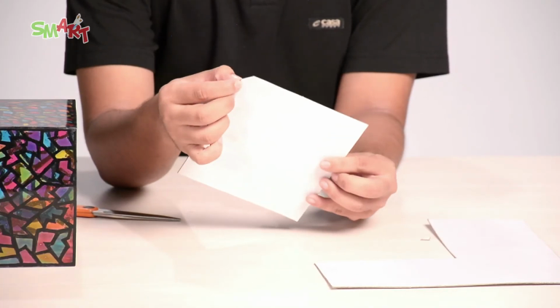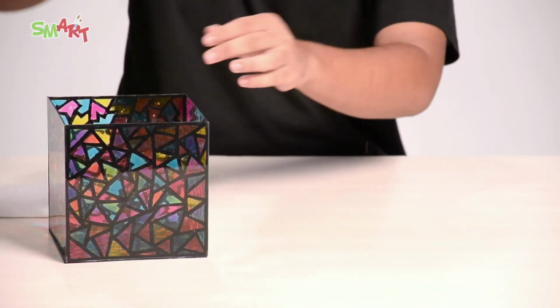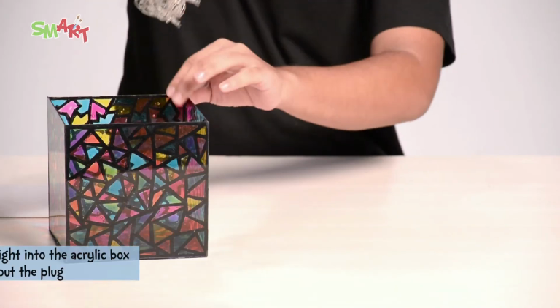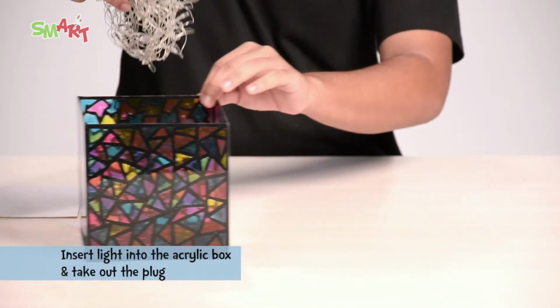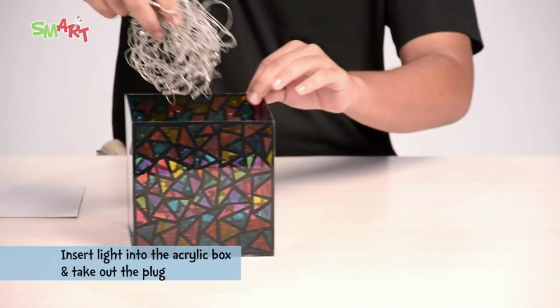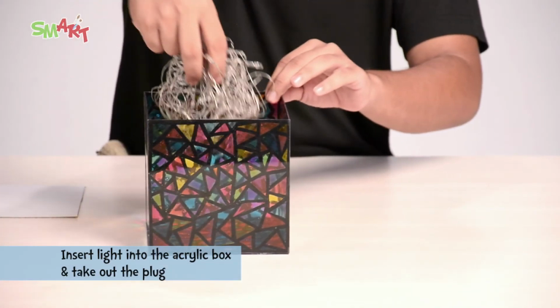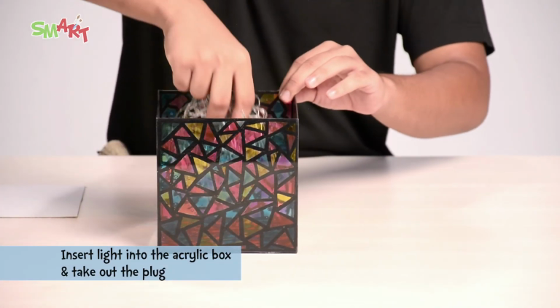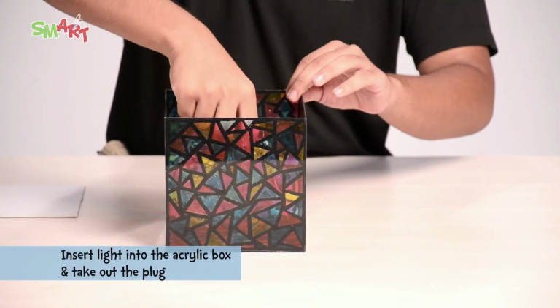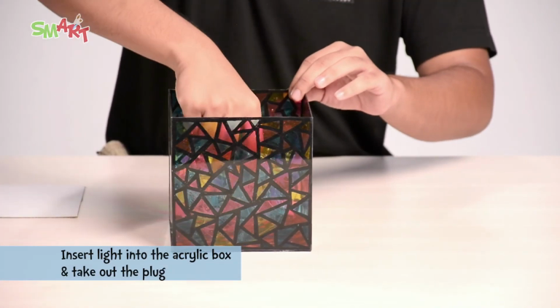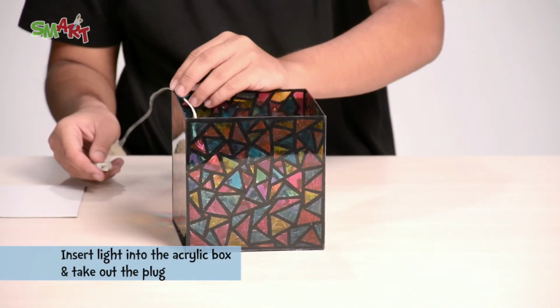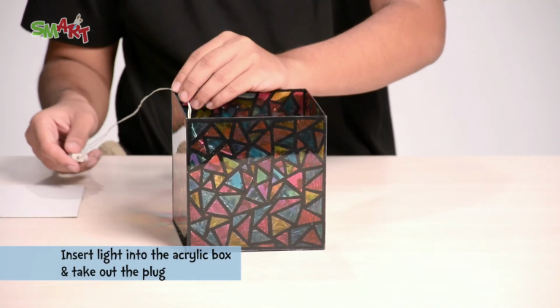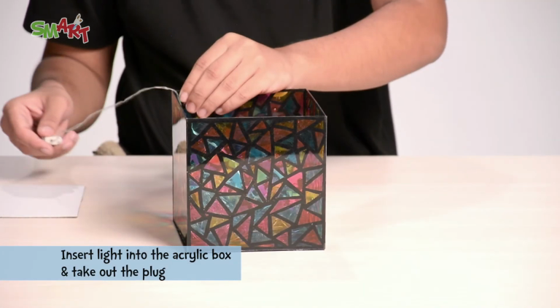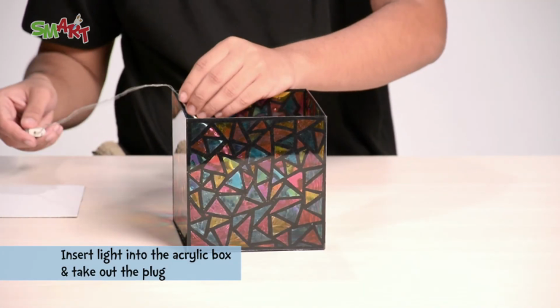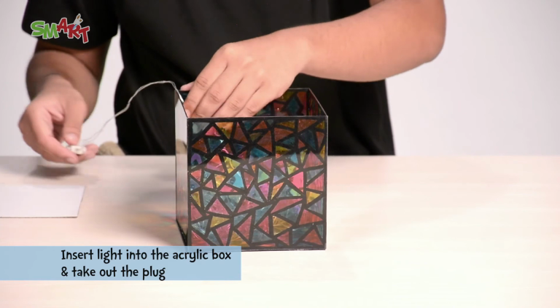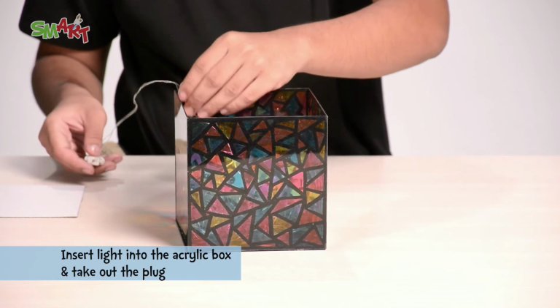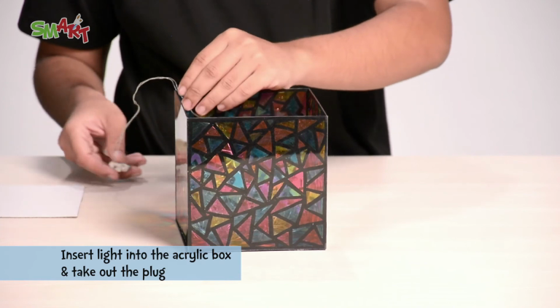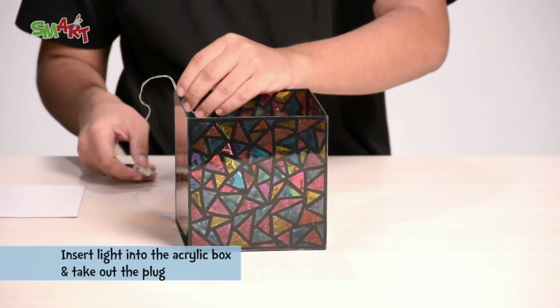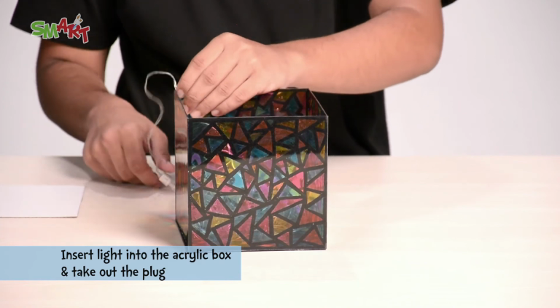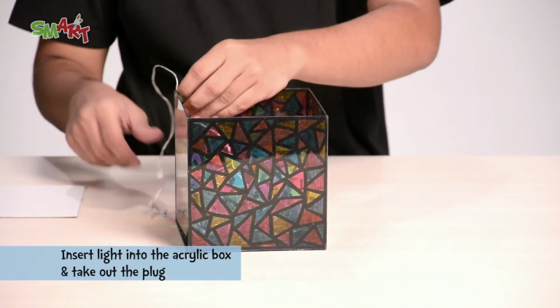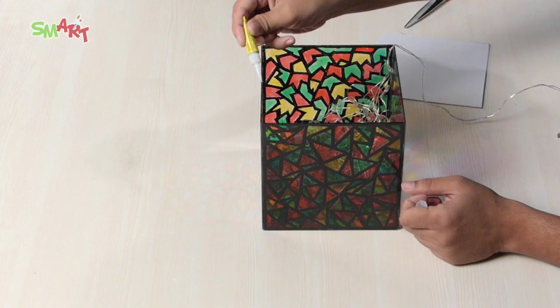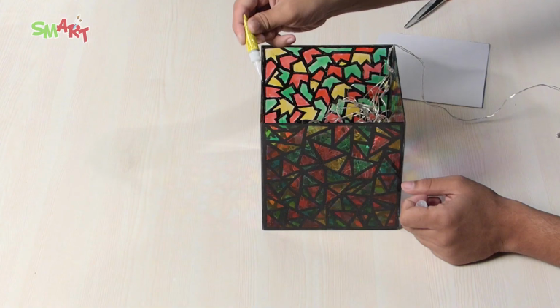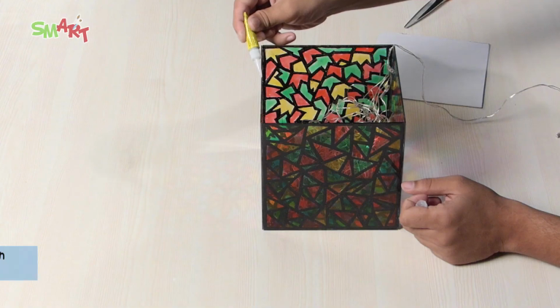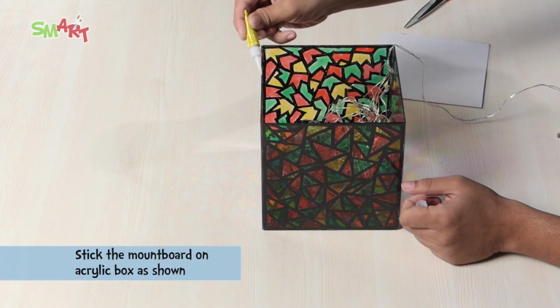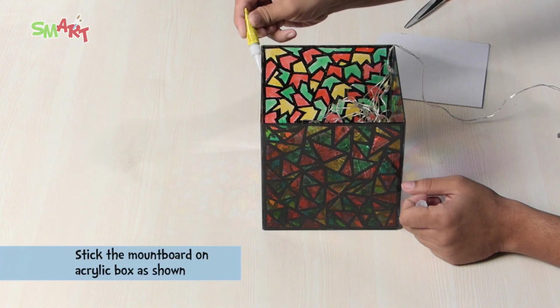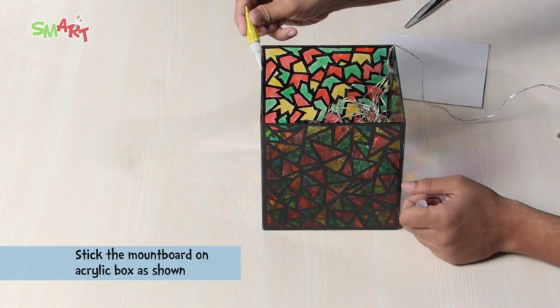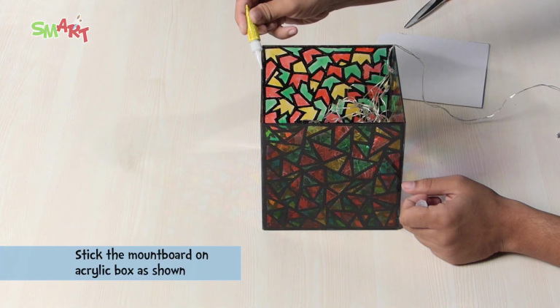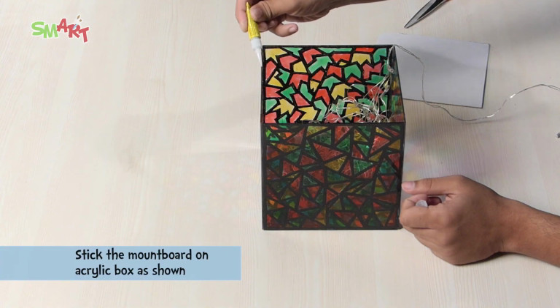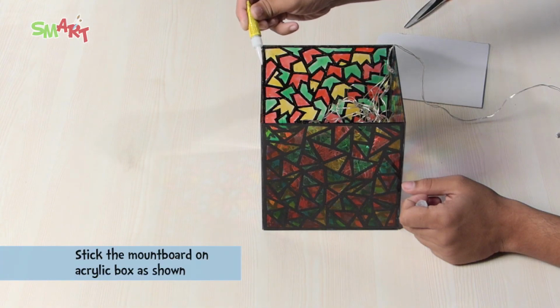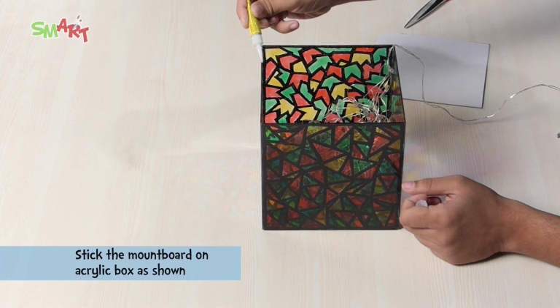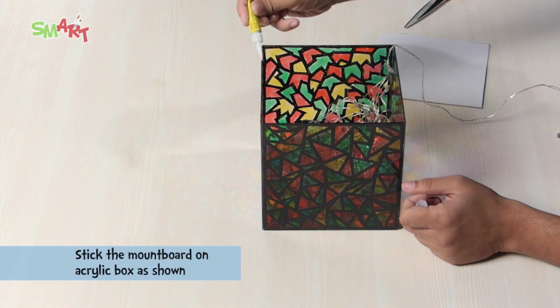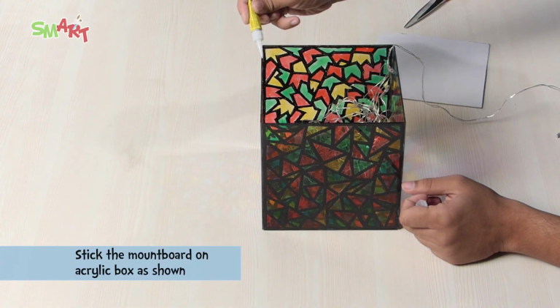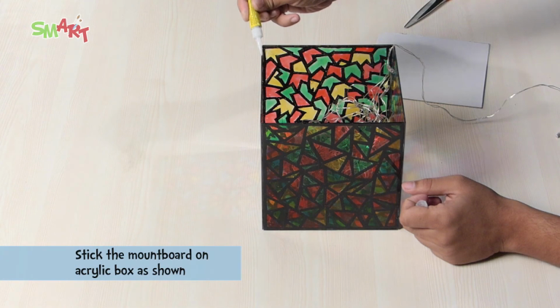We will now insert lights in the acrylic box and take out the plug. Now stick the mount board on the acrylic box as shown.